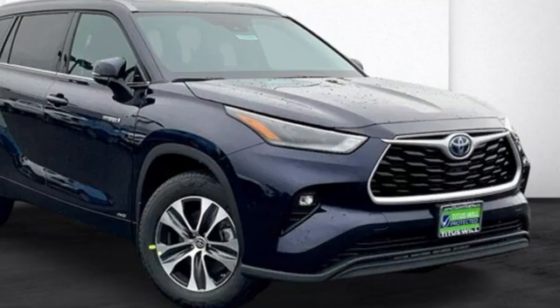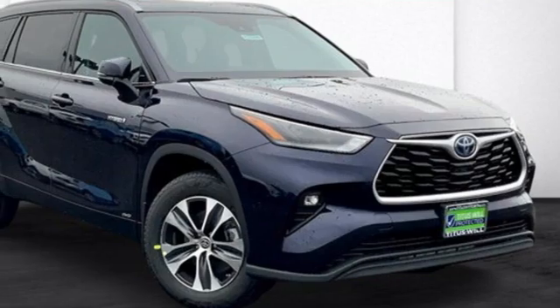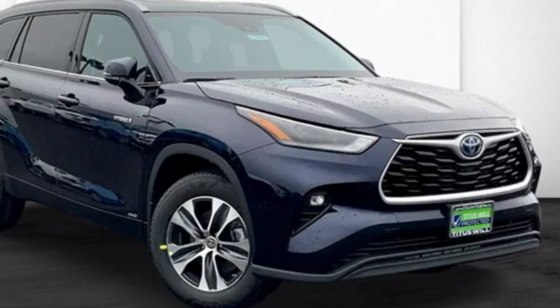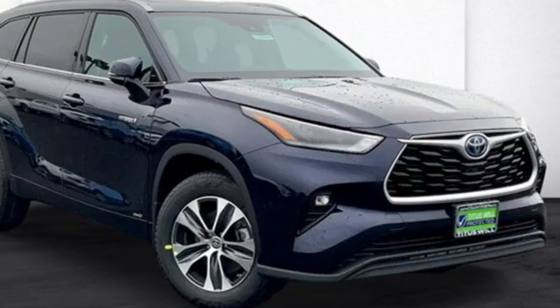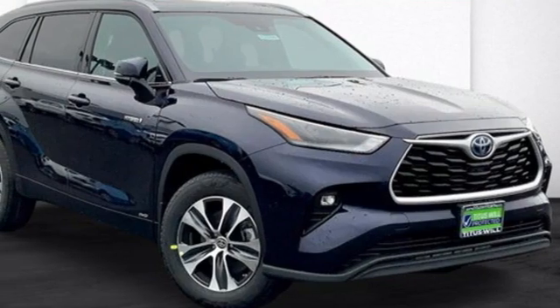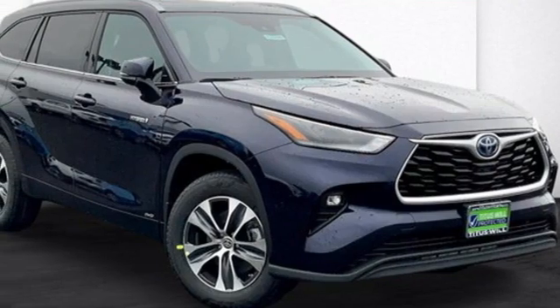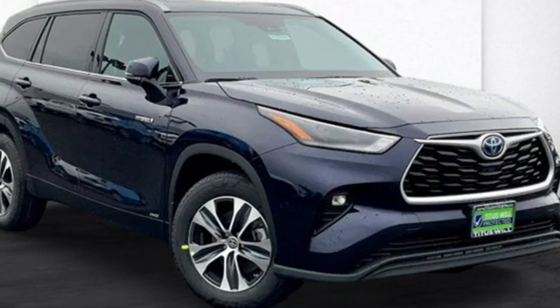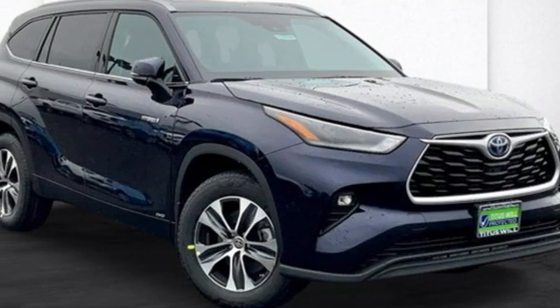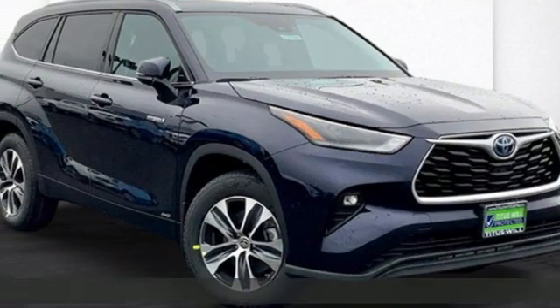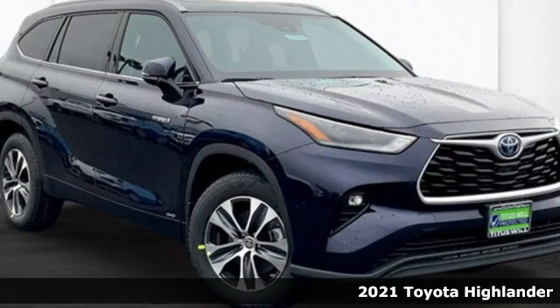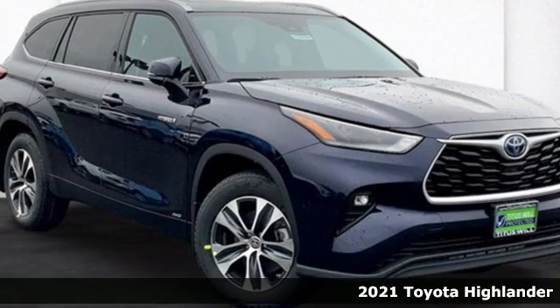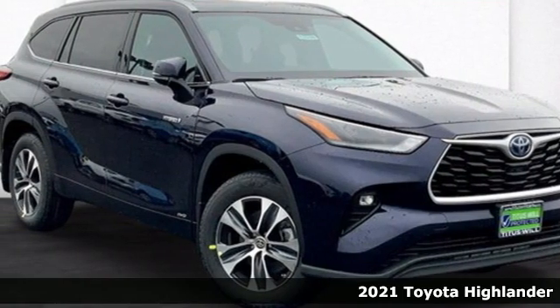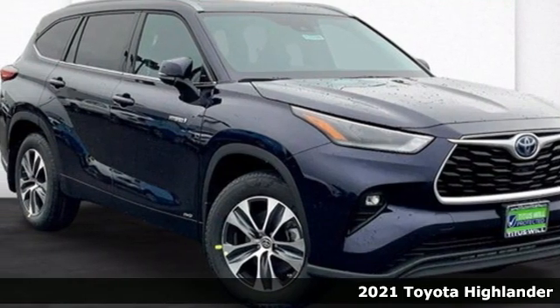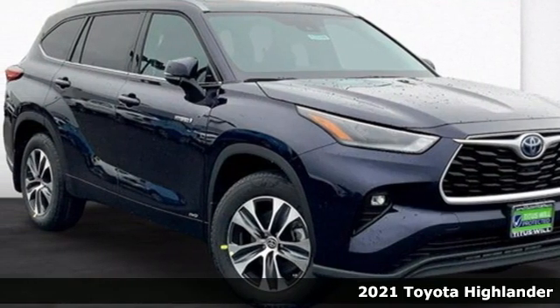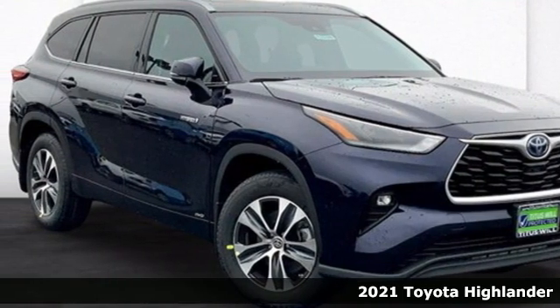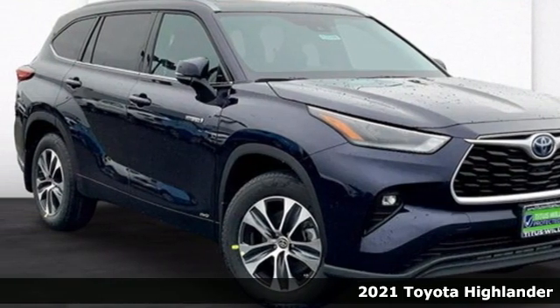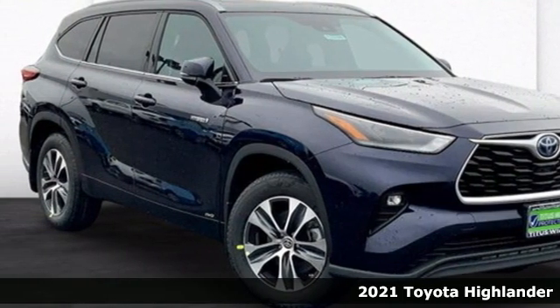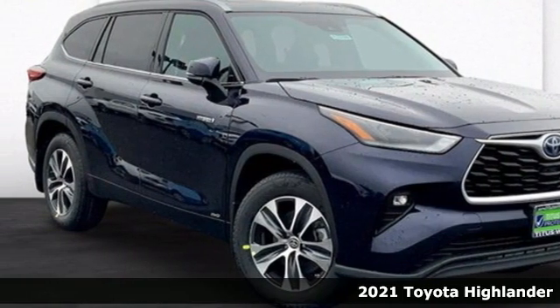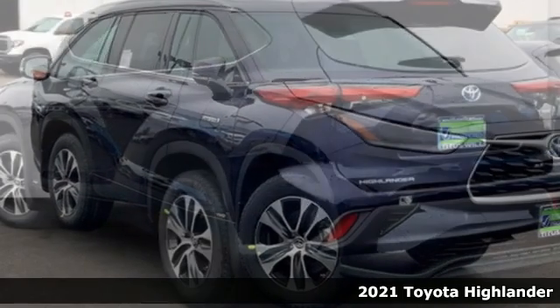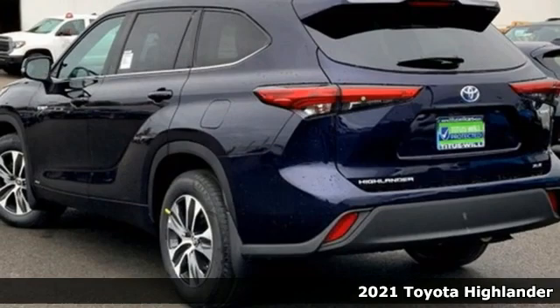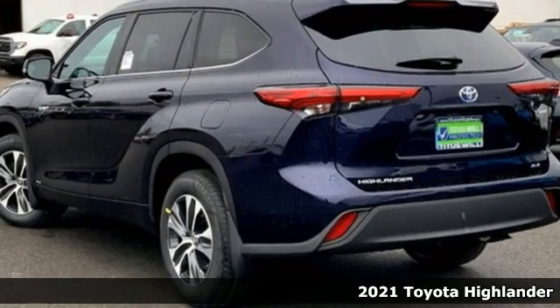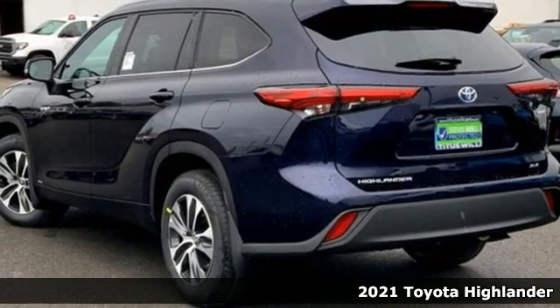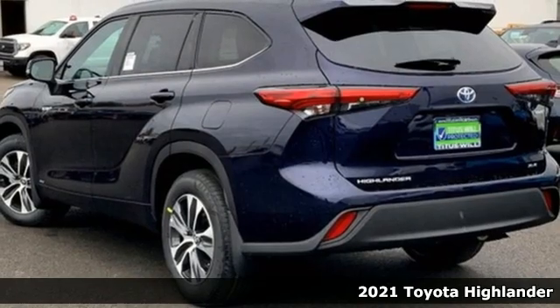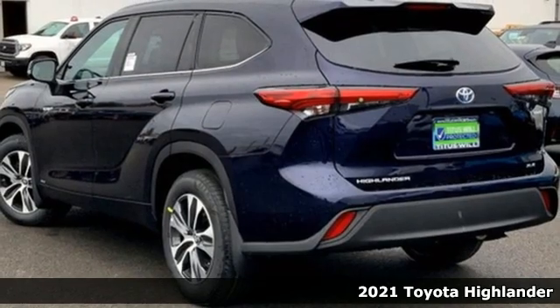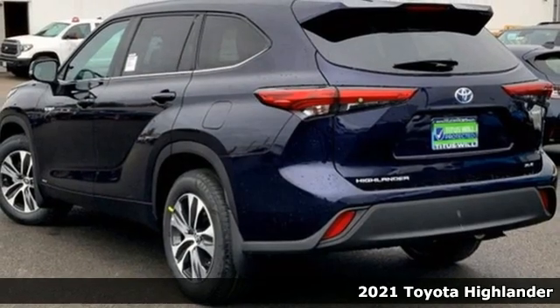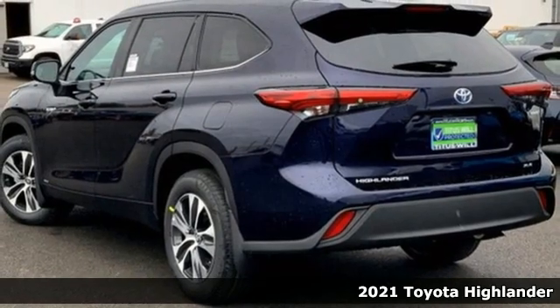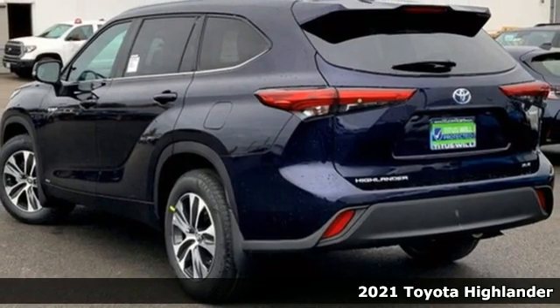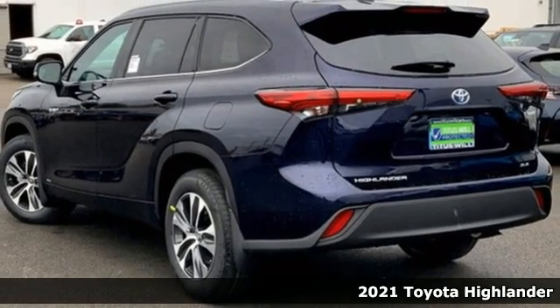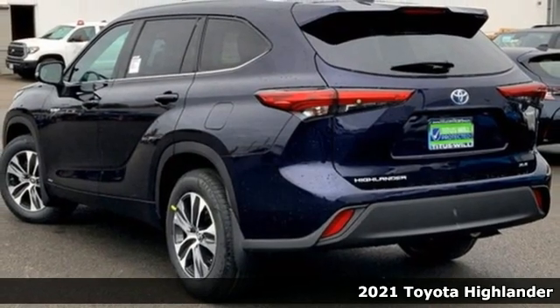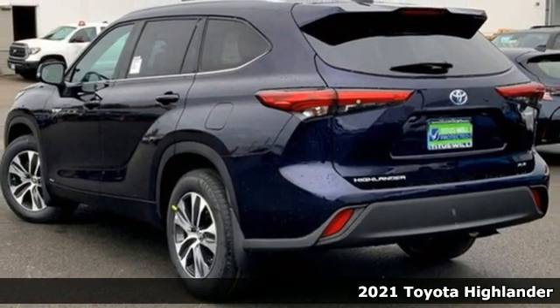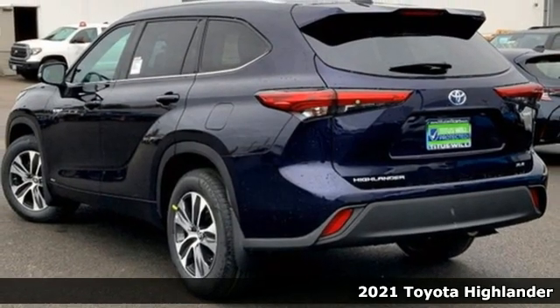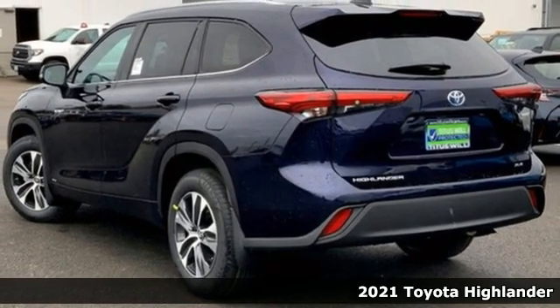Here's a new 2021 Toyota Highlander. When you're looking for comfort, convenience, and quality, you think Toyota.